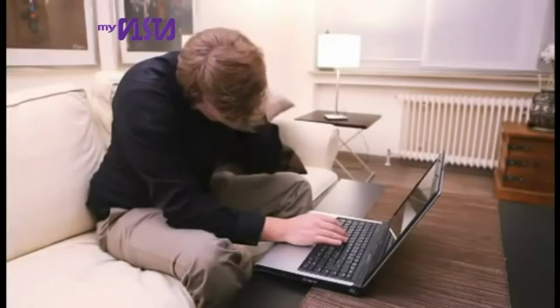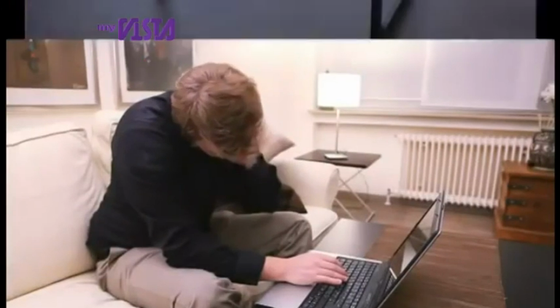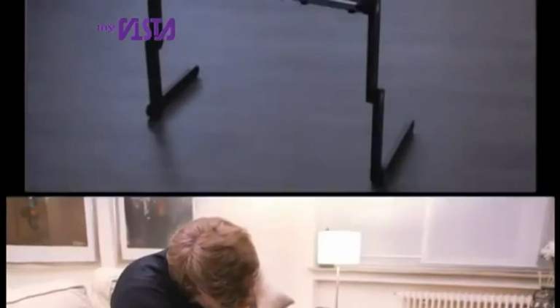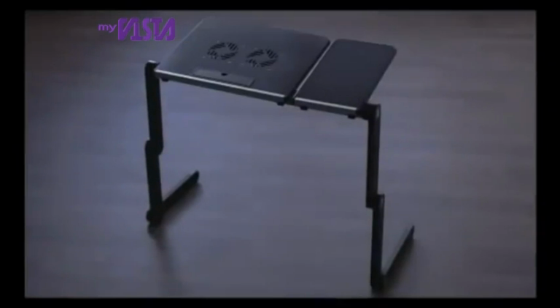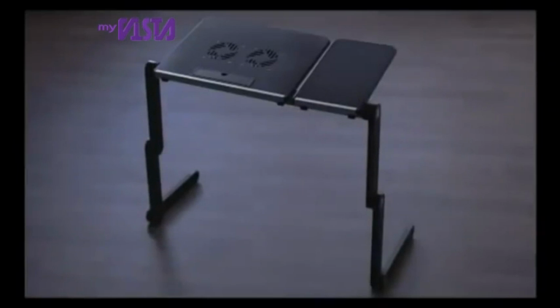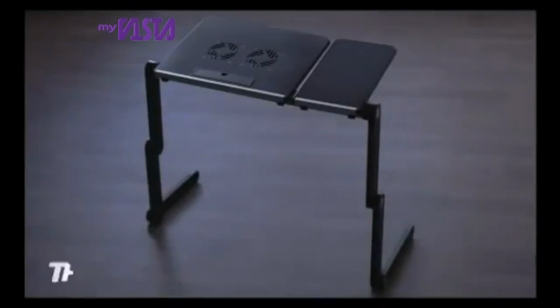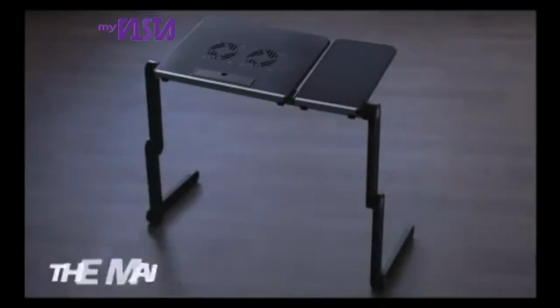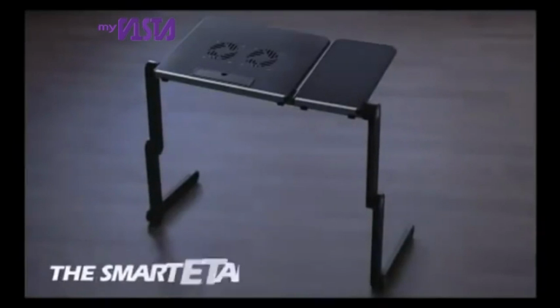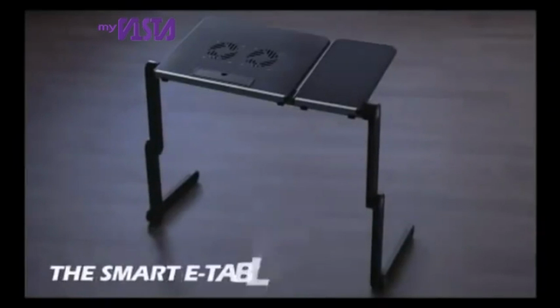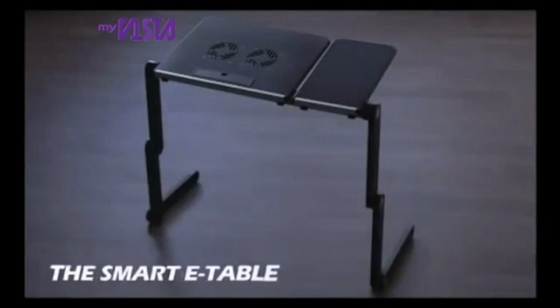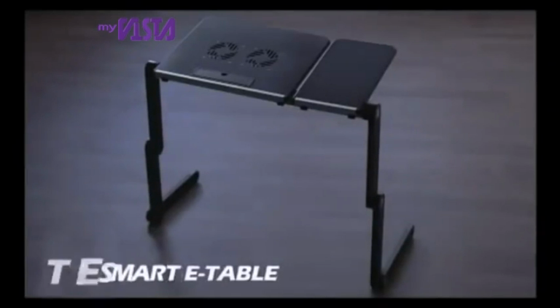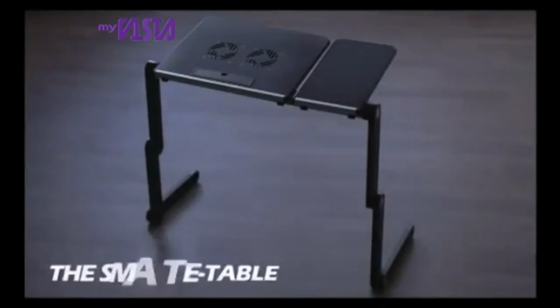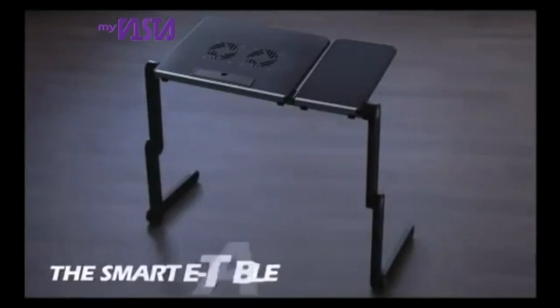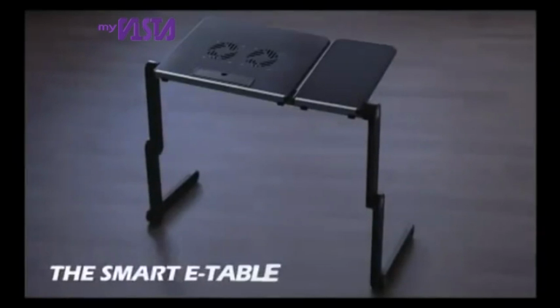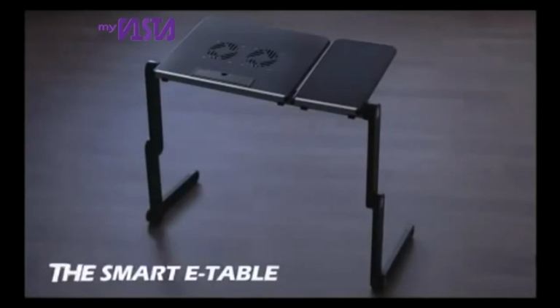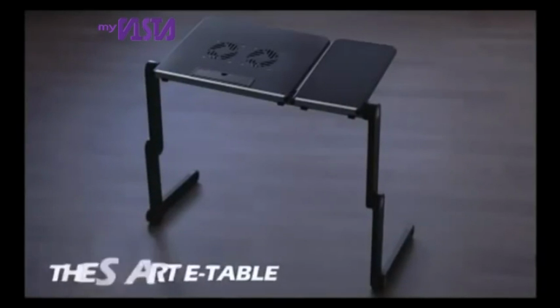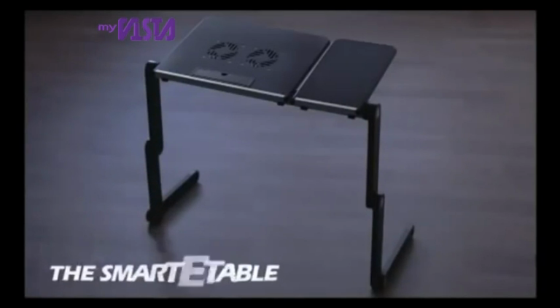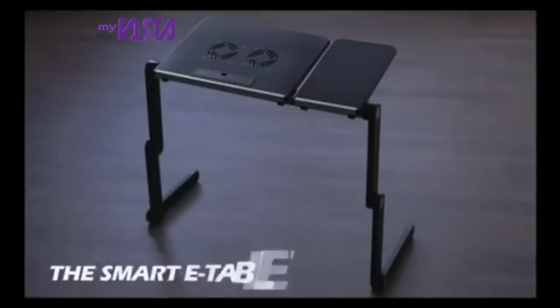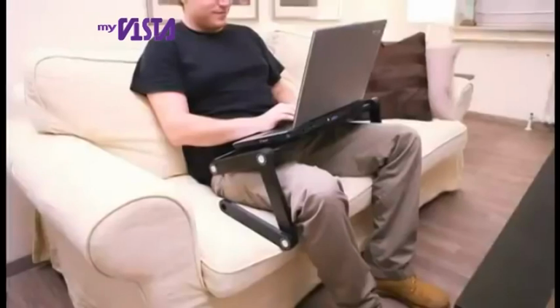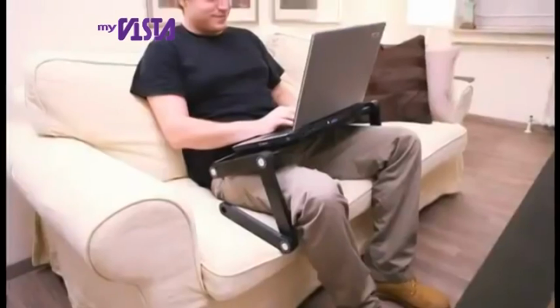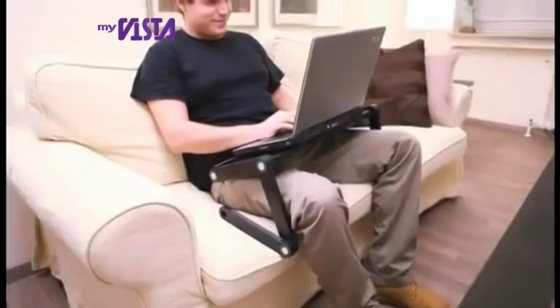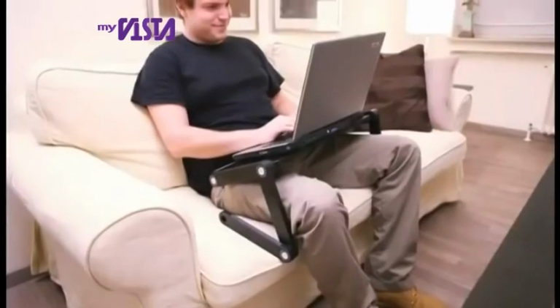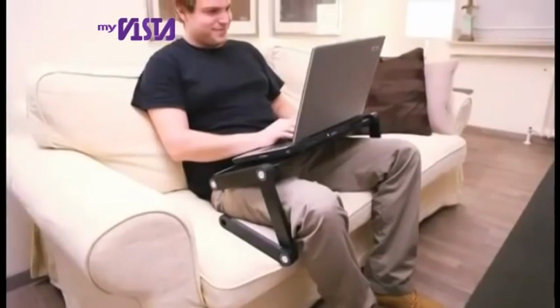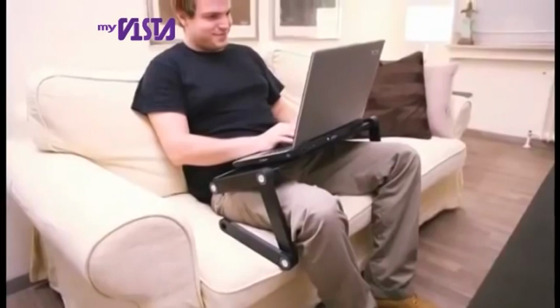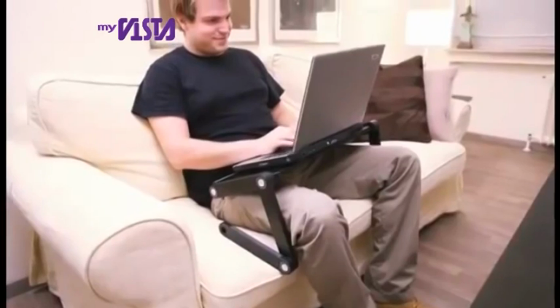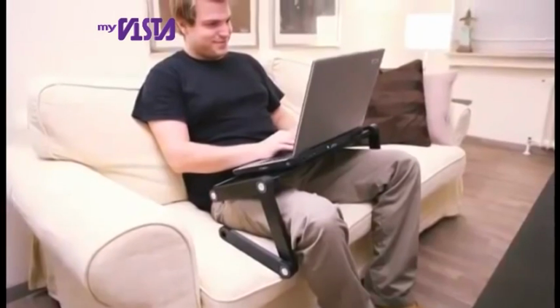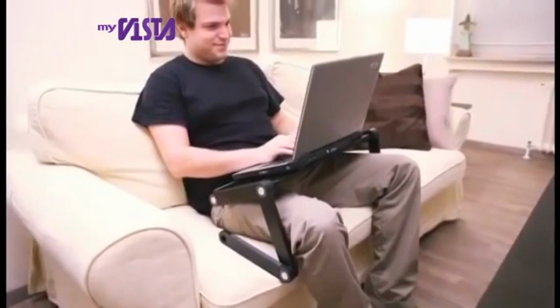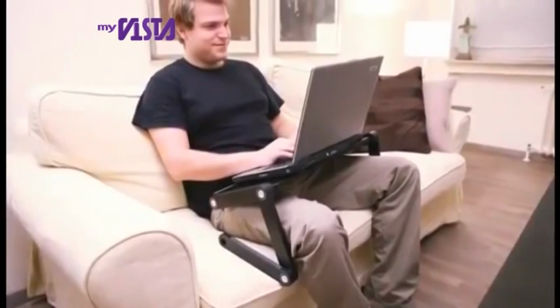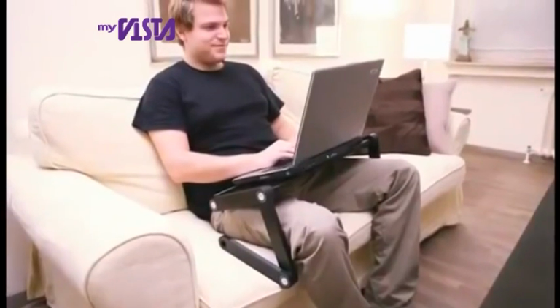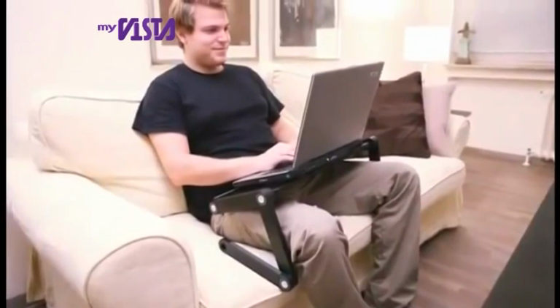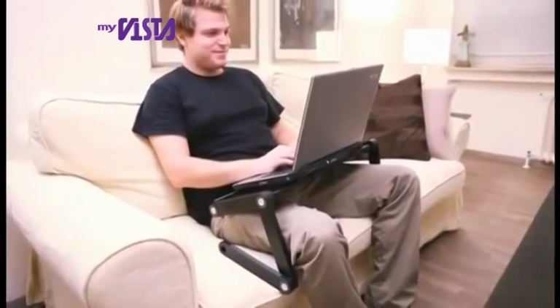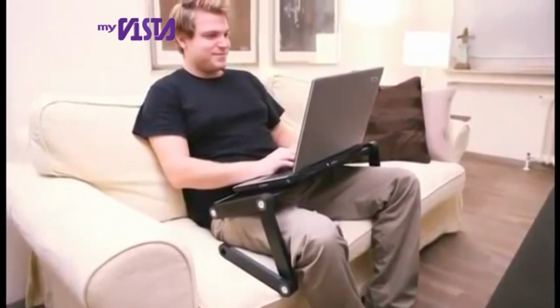Introducing Smart E-Table, the mini desk. Smart E-Table is the solution.